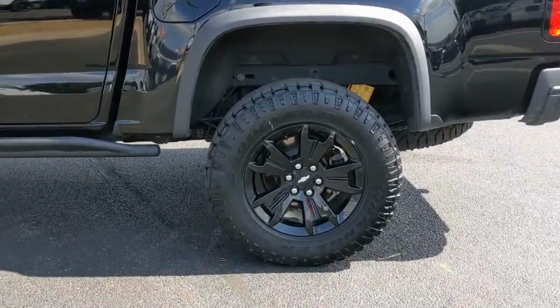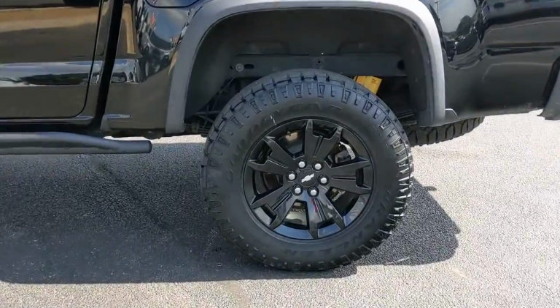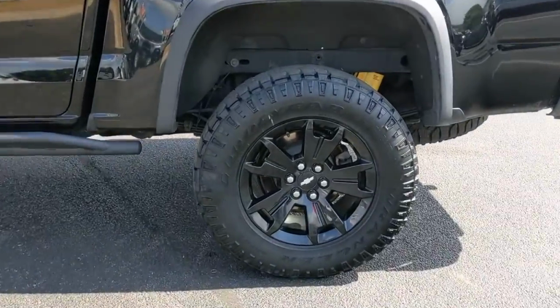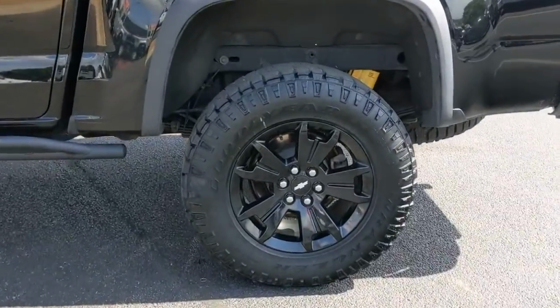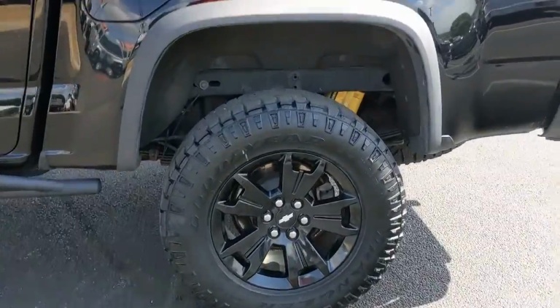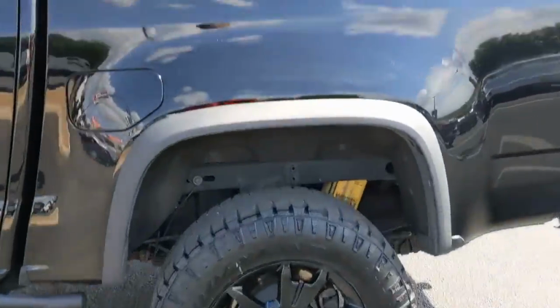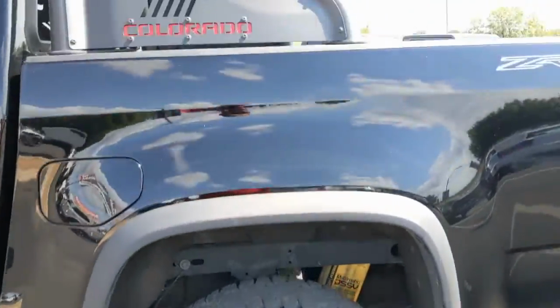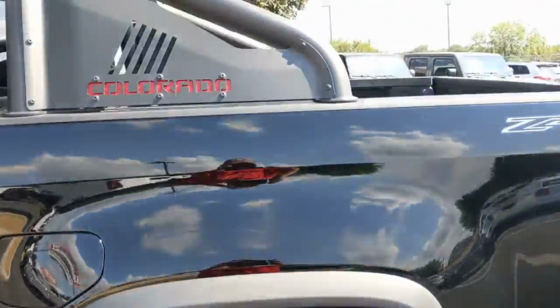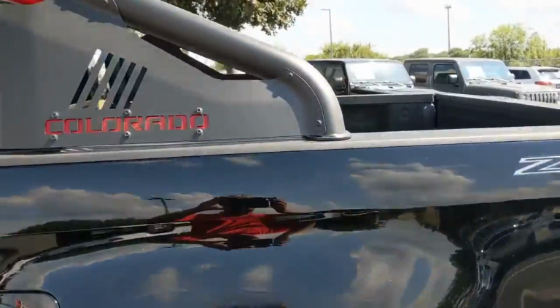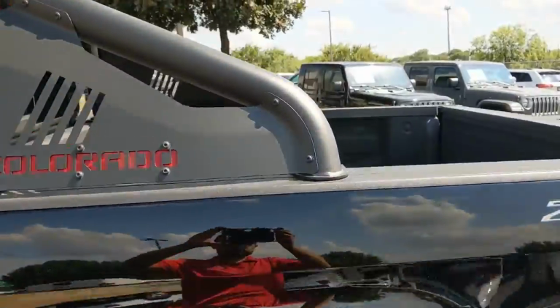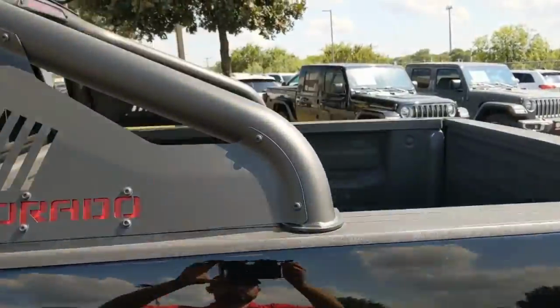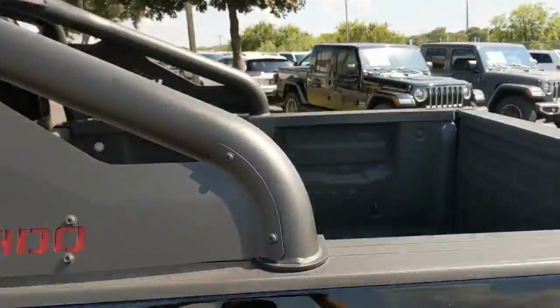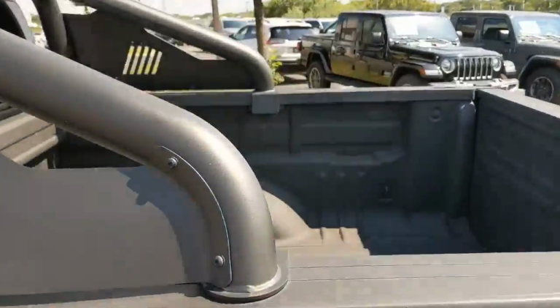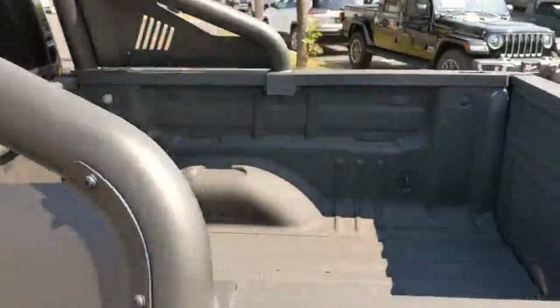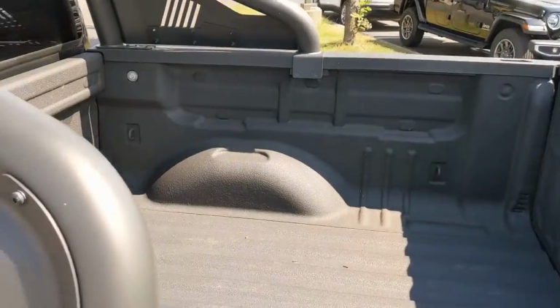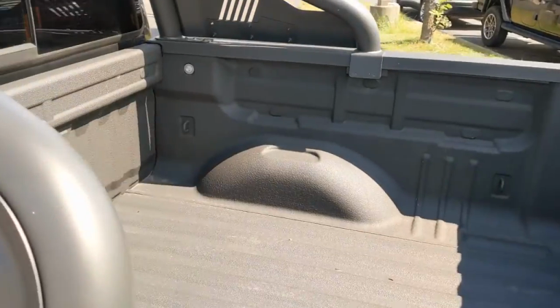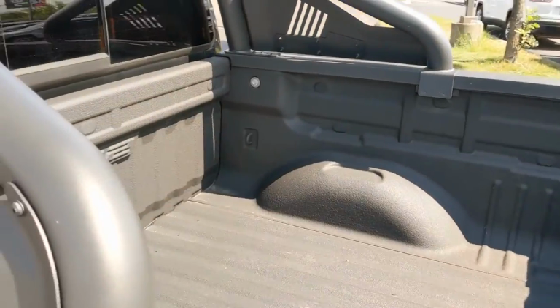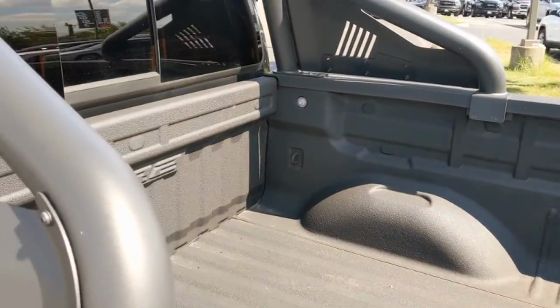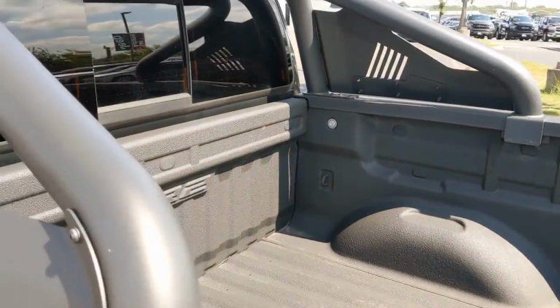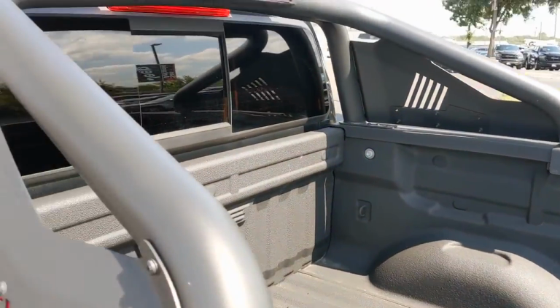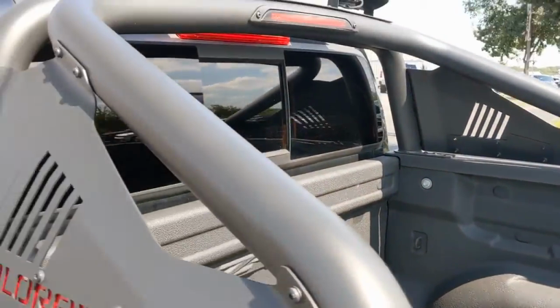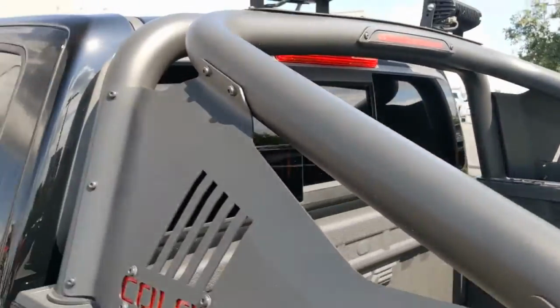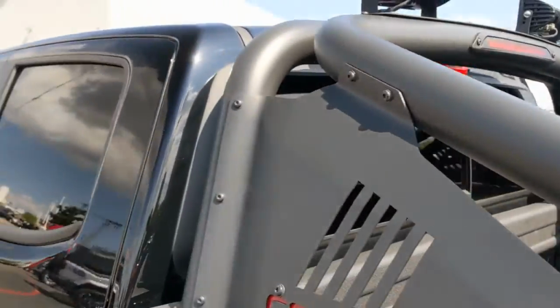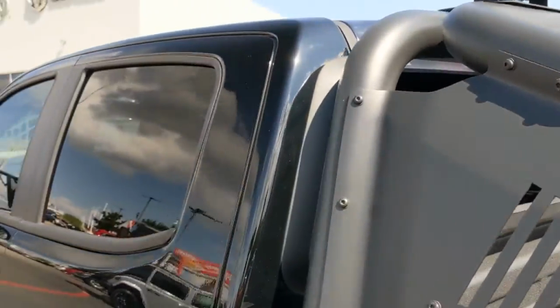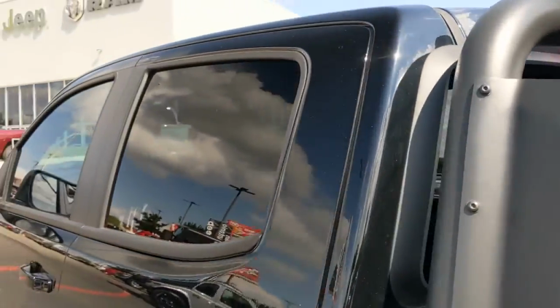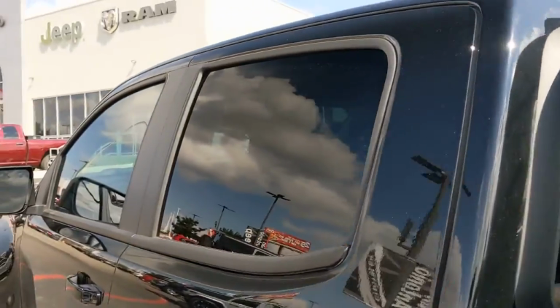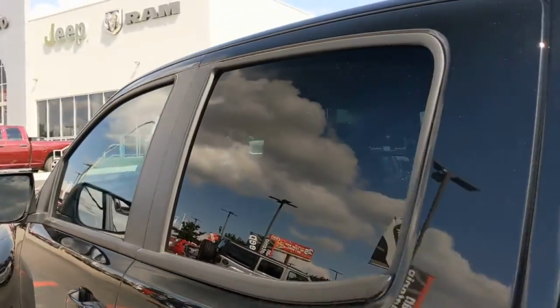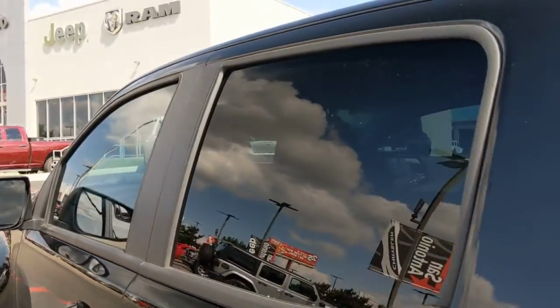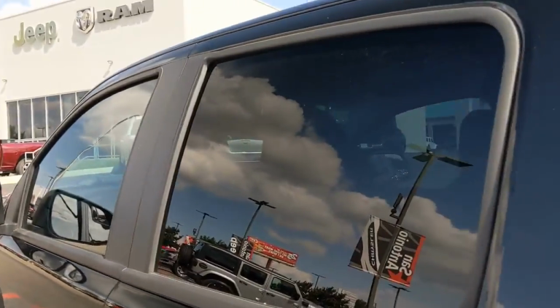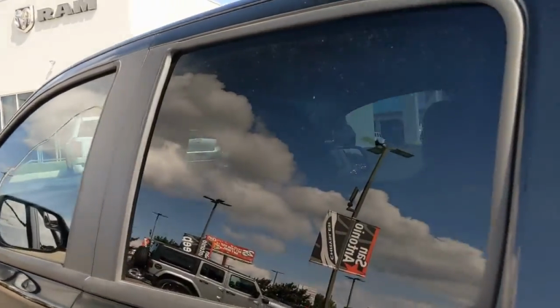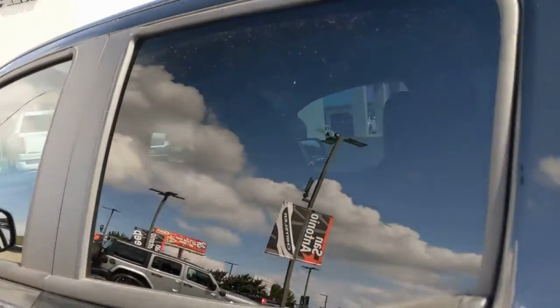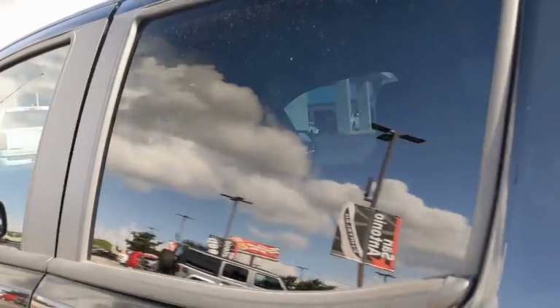The Colorado takes care of business without sacrificing comfort and convenience. Take it out for a drive and see for yourself.